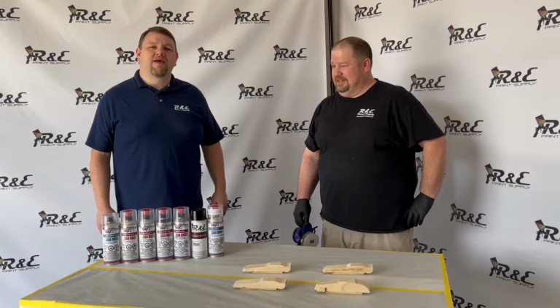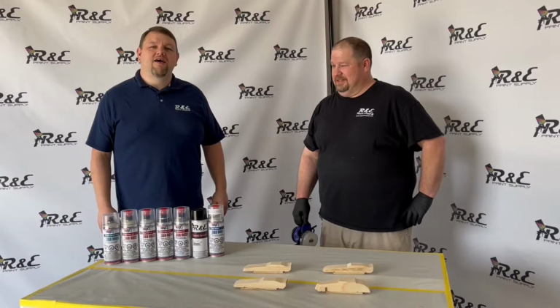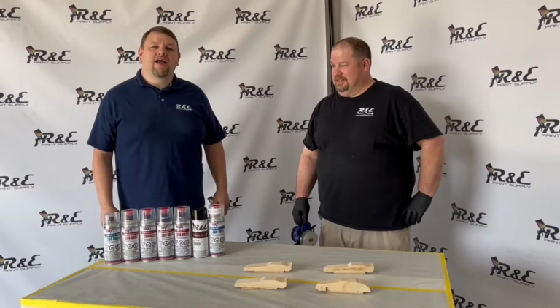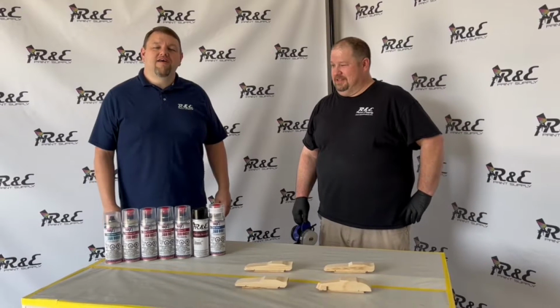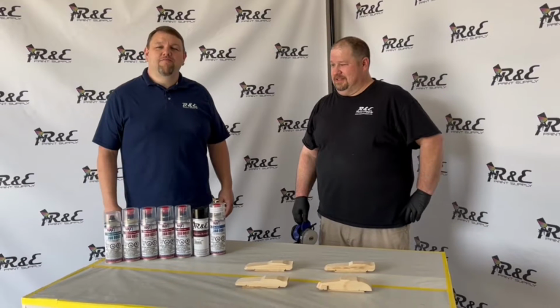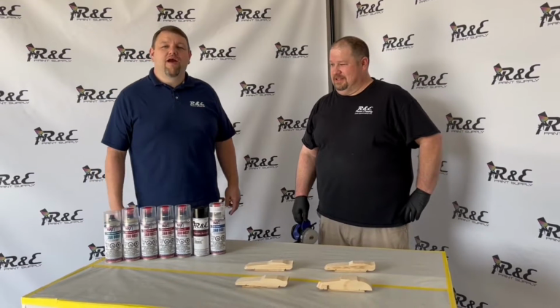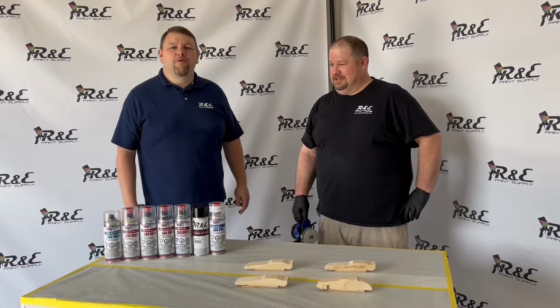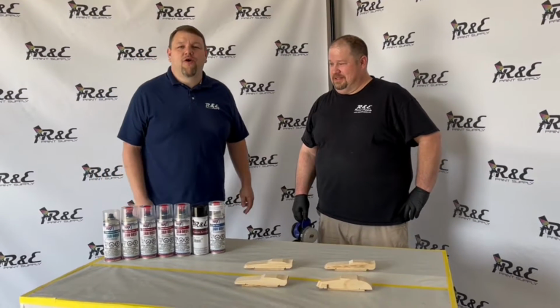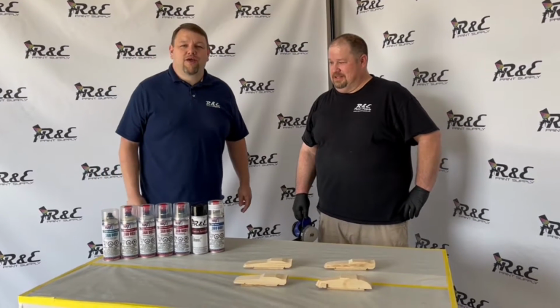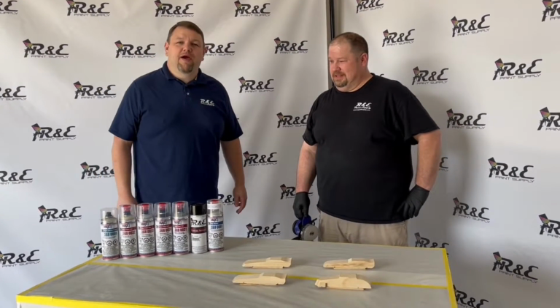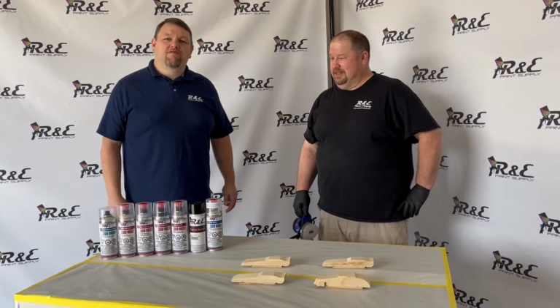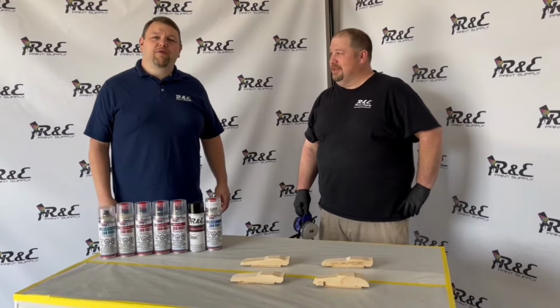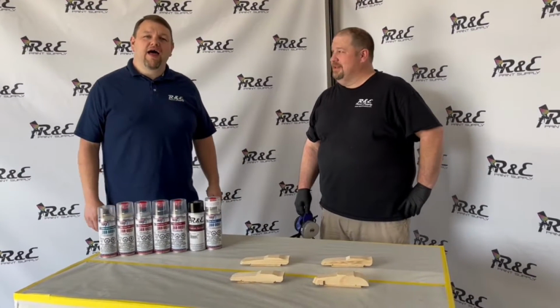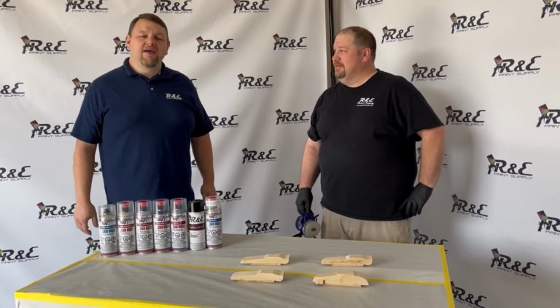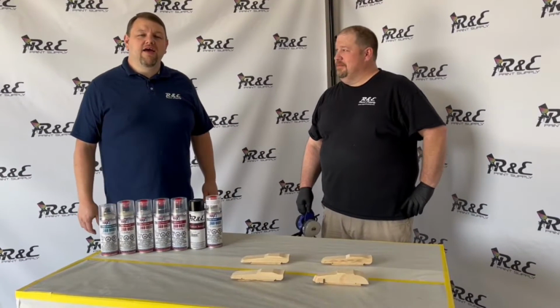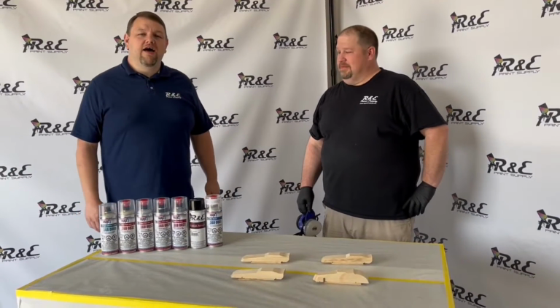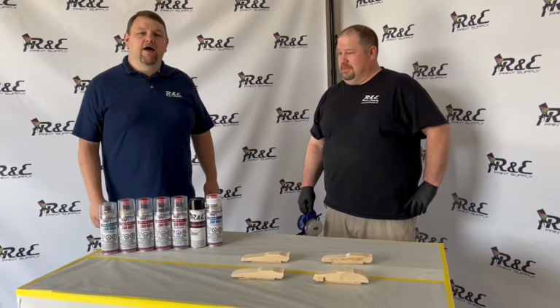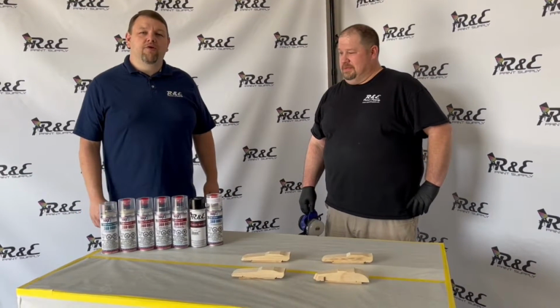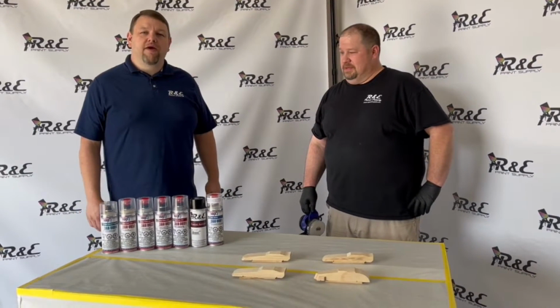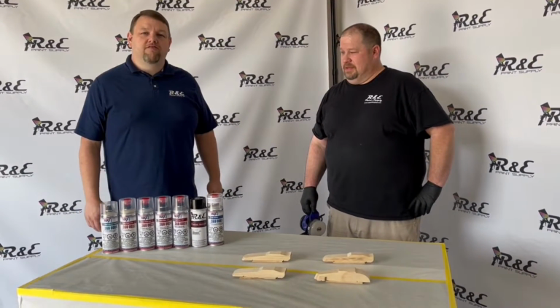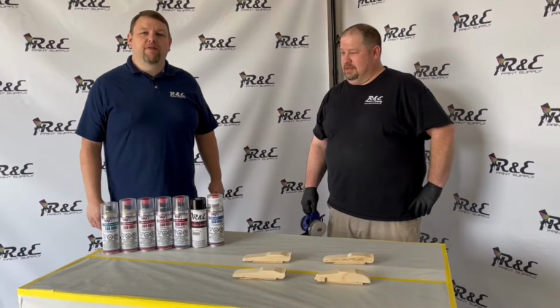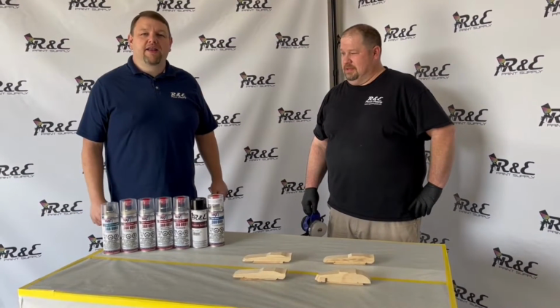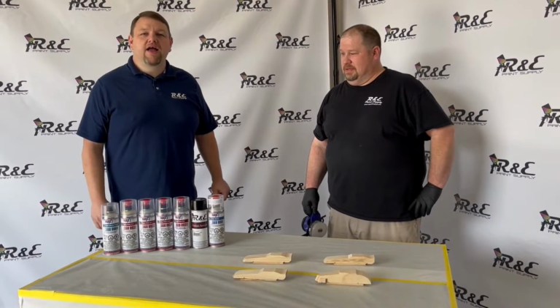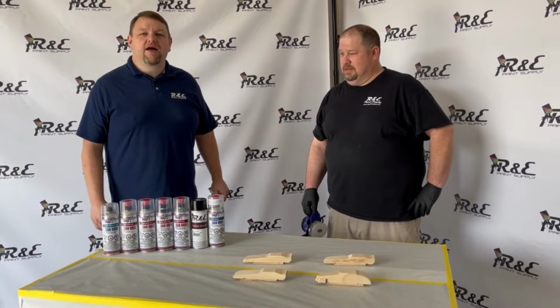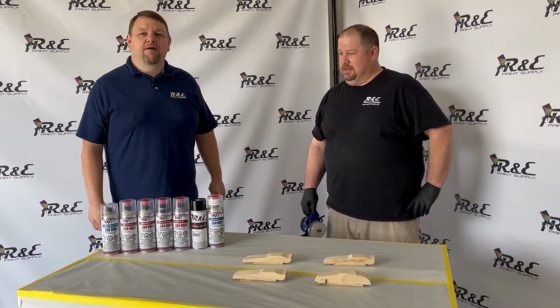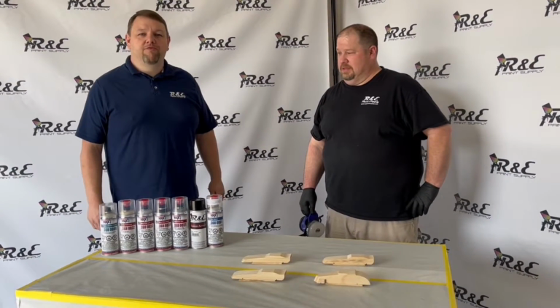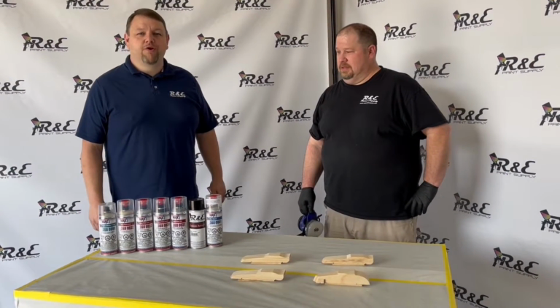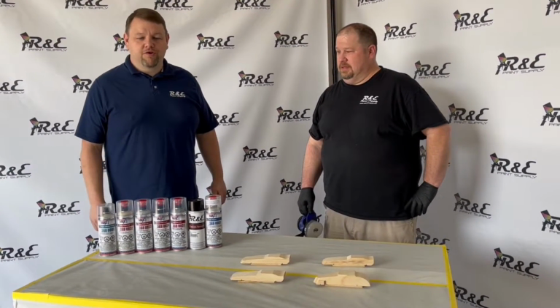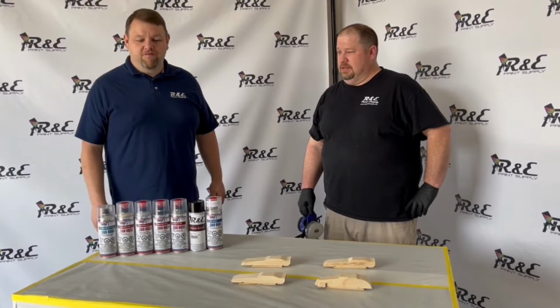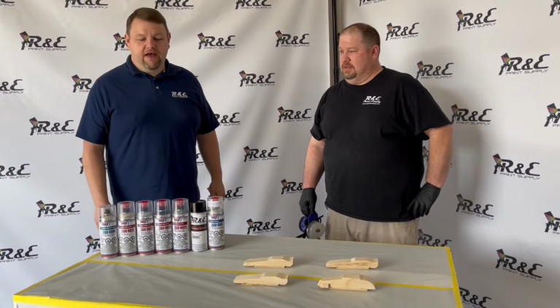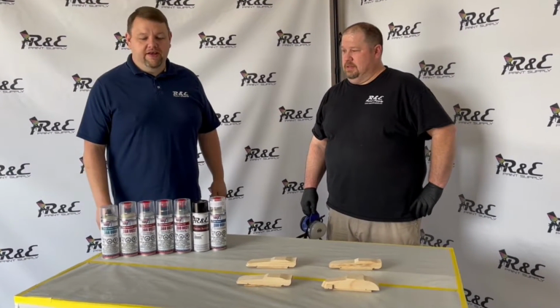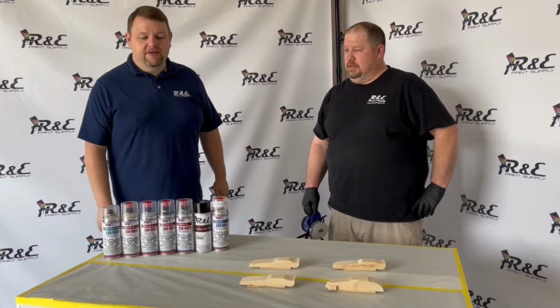Hi guys, I'm Gary with R&E Paint and Supply. Repaintsupply.com is where you can find us.